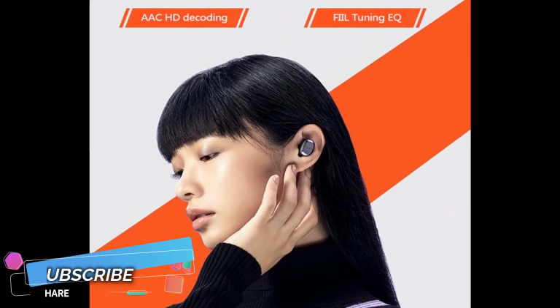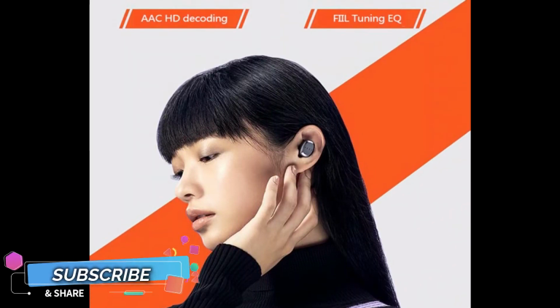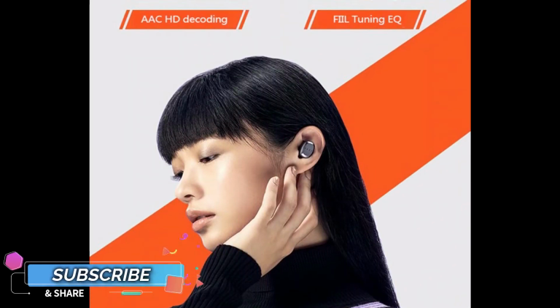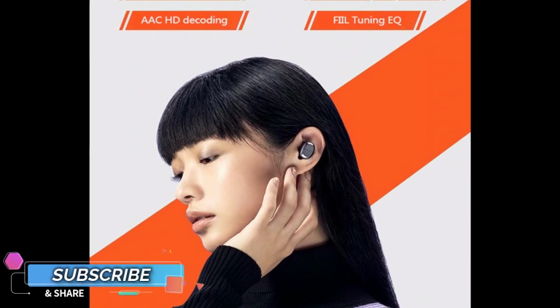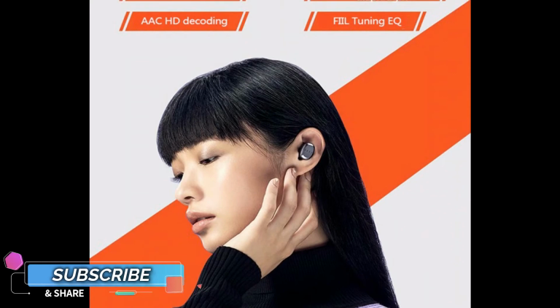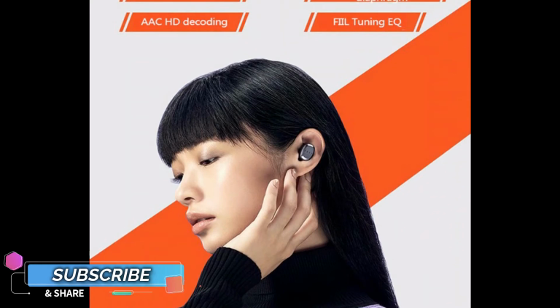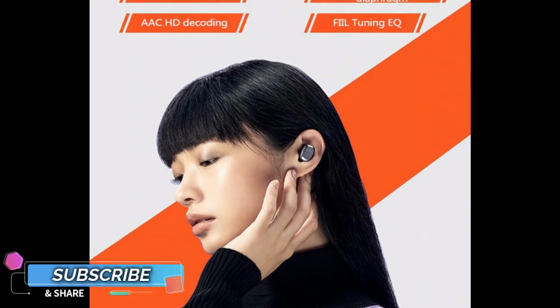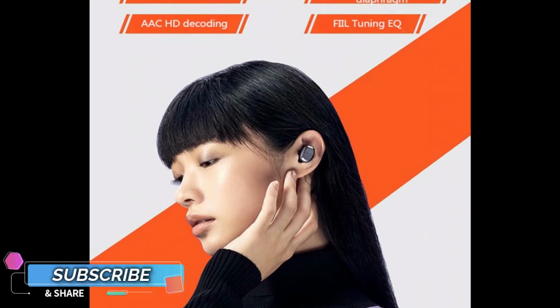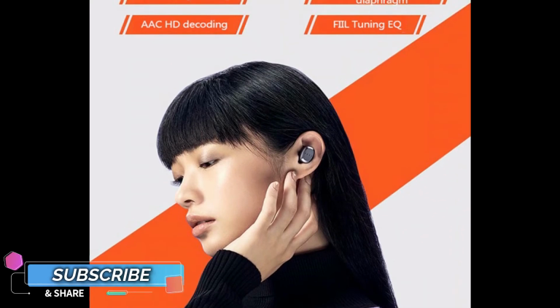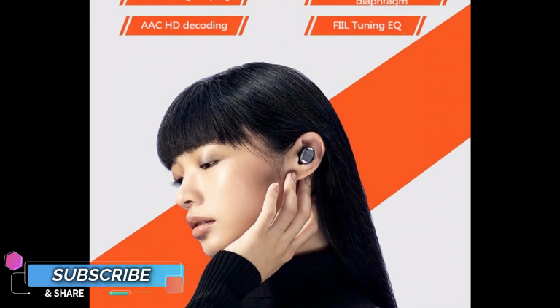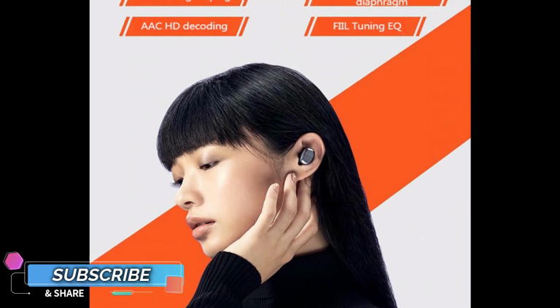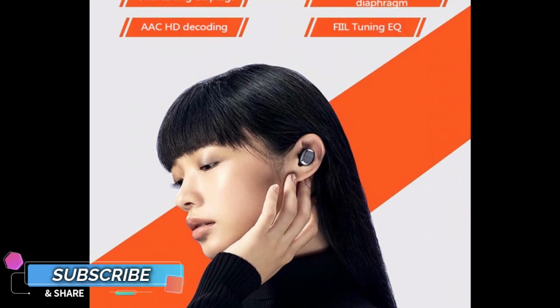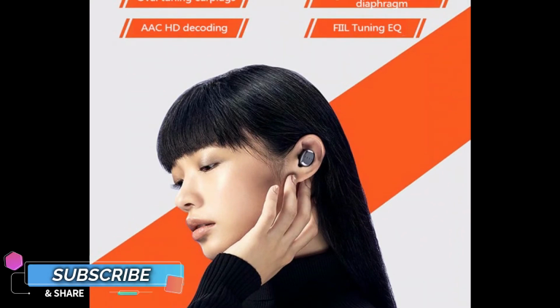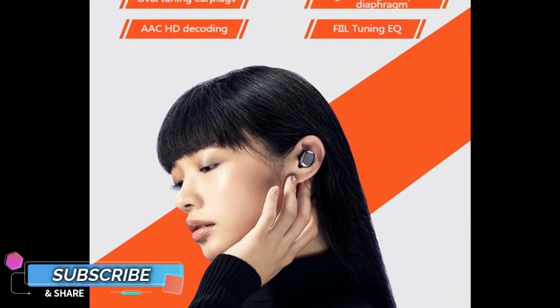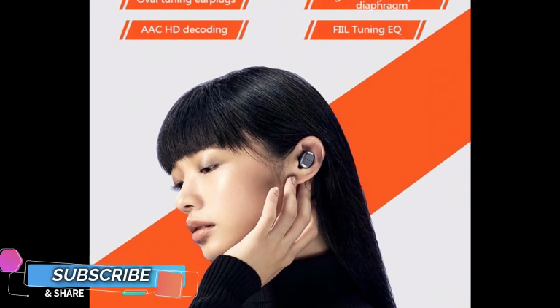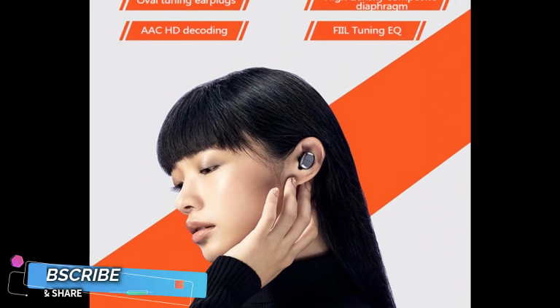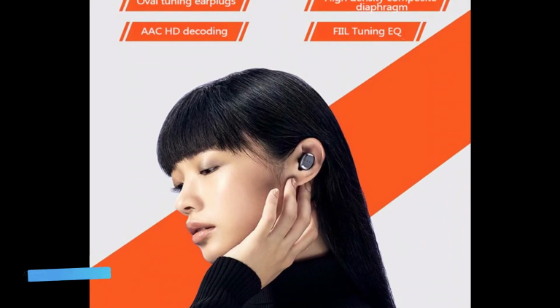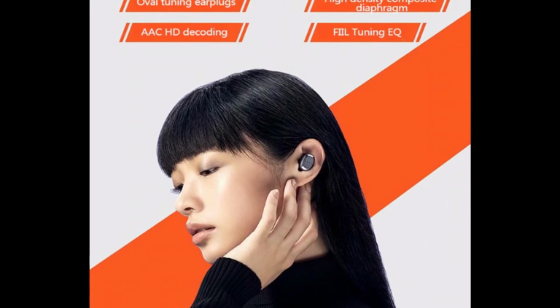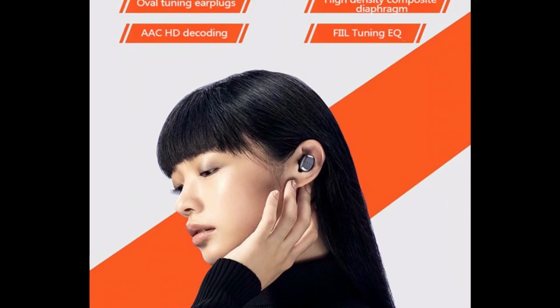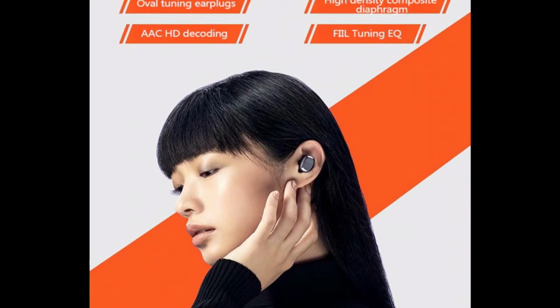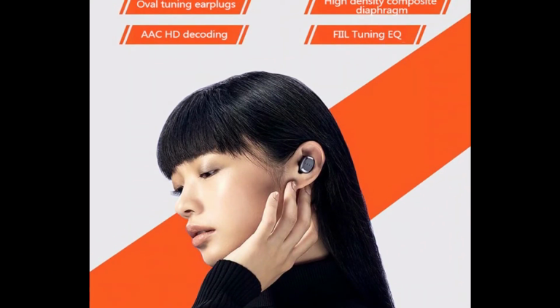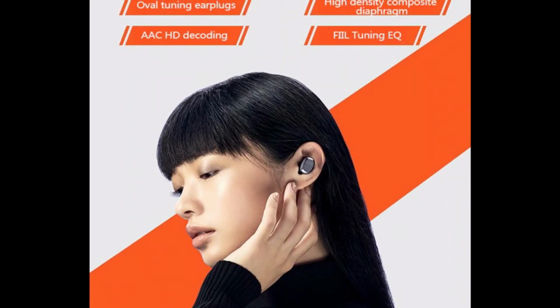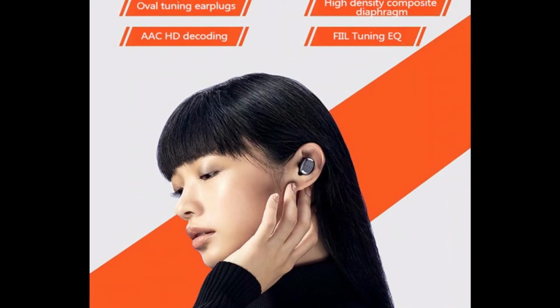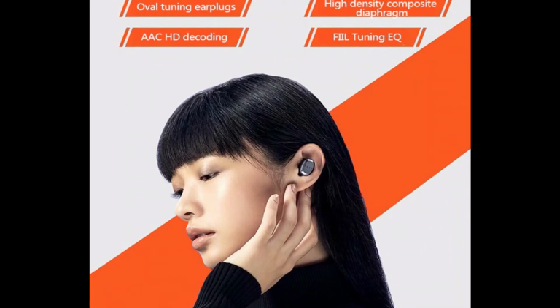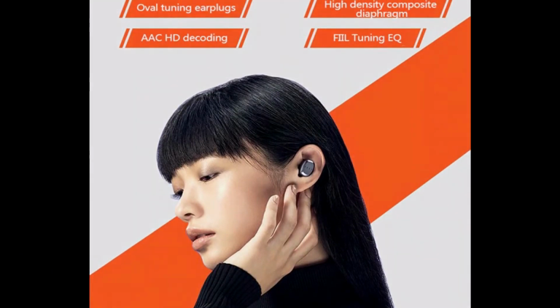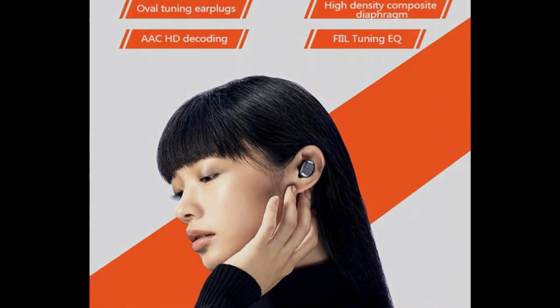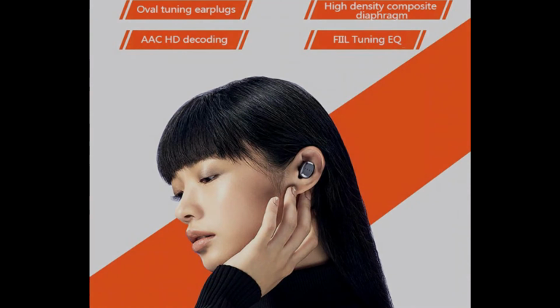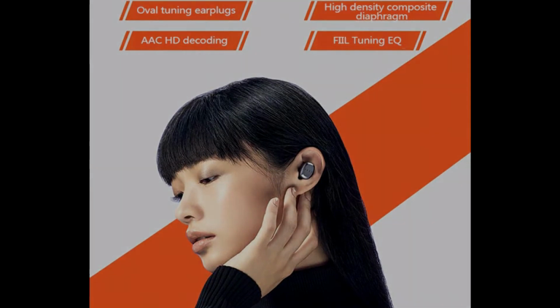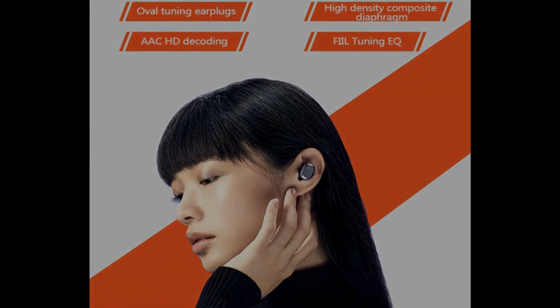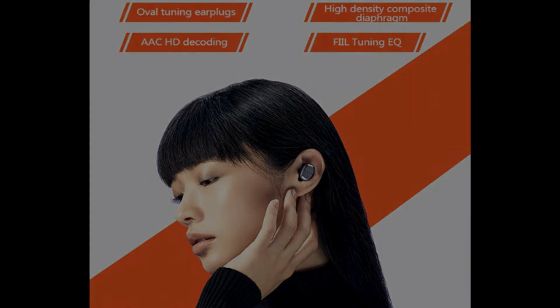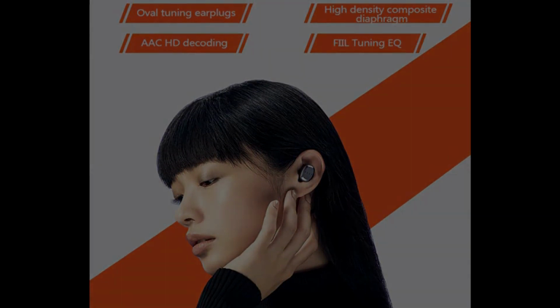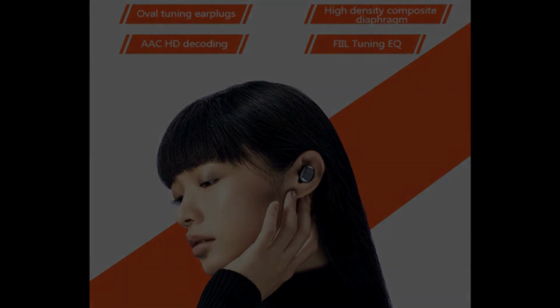The sound quality is amazing like the Phil T1 XS, so this is one of the best price-to-value earbuds at this price range.